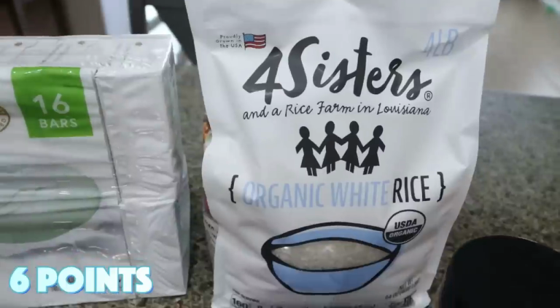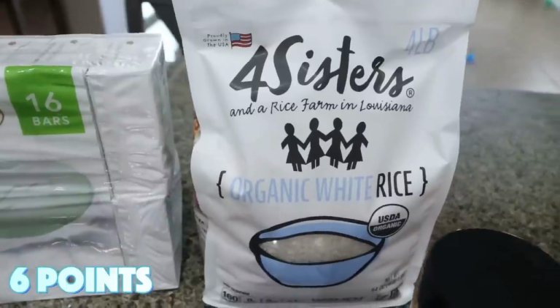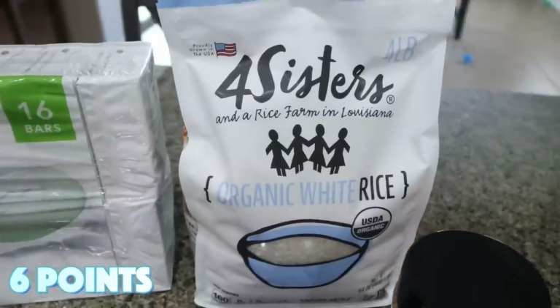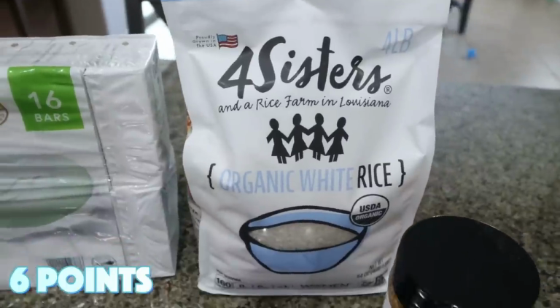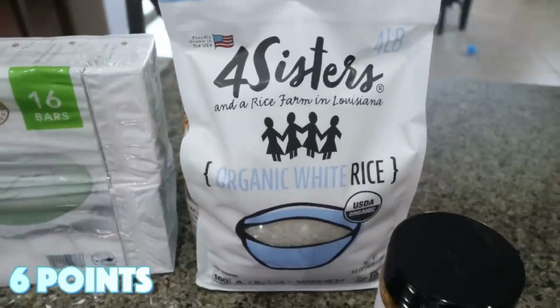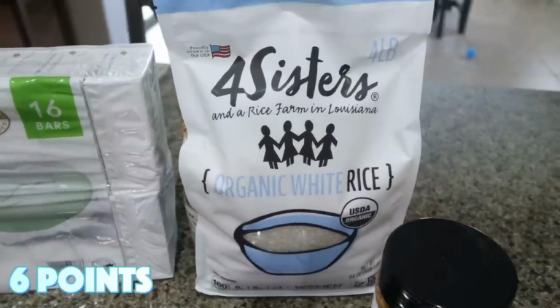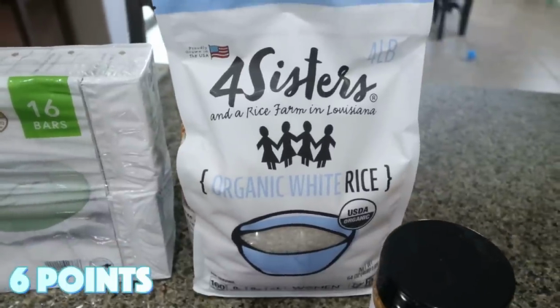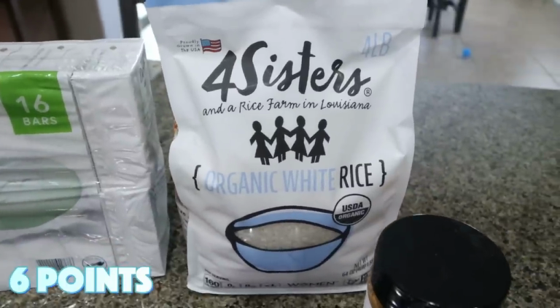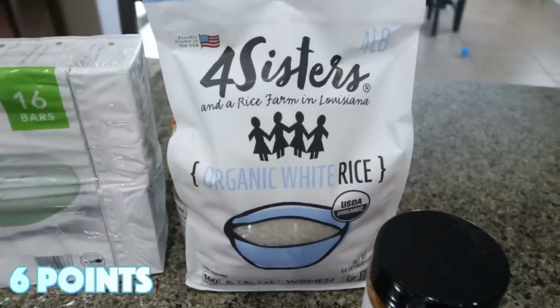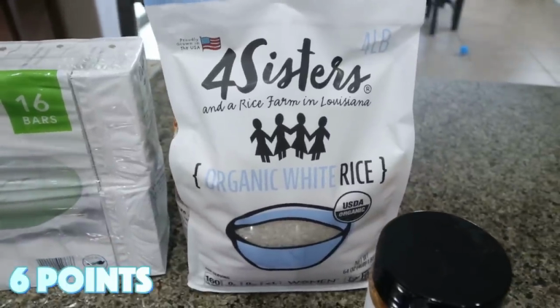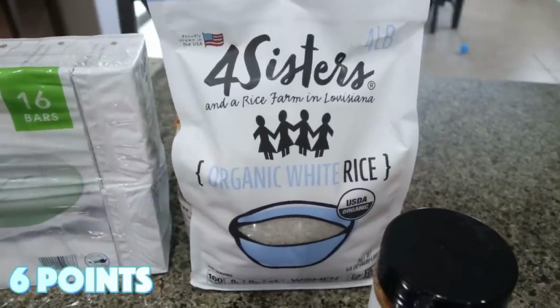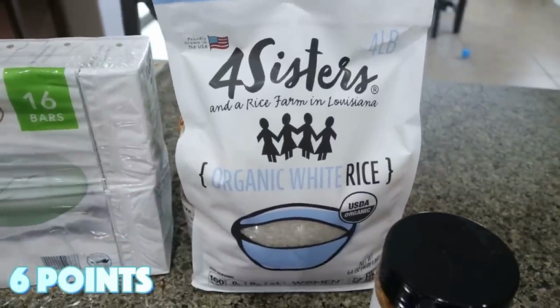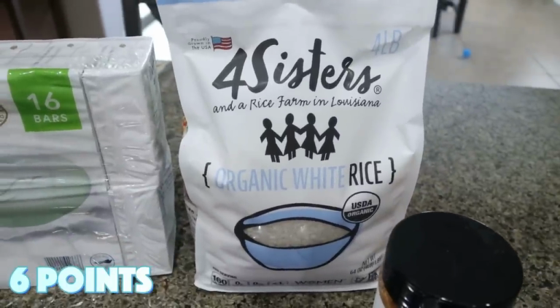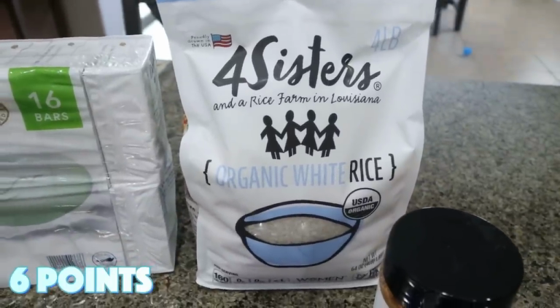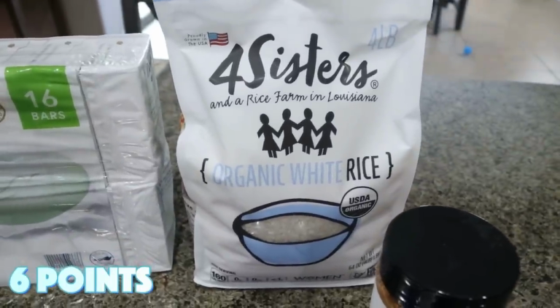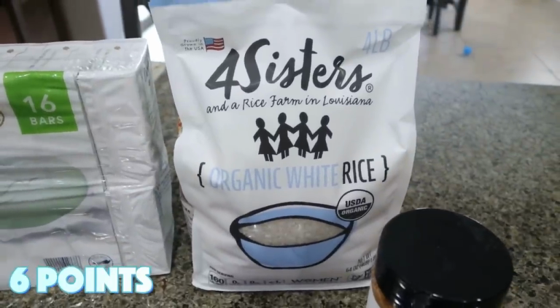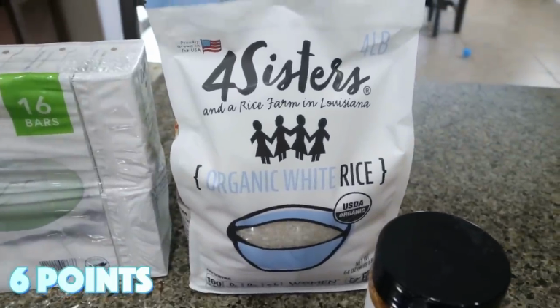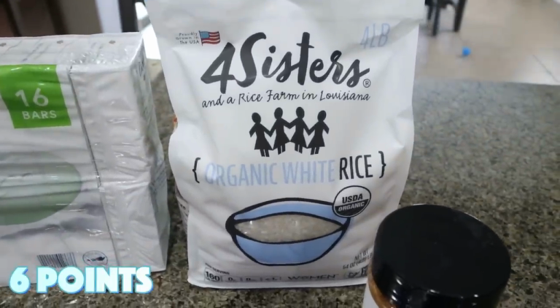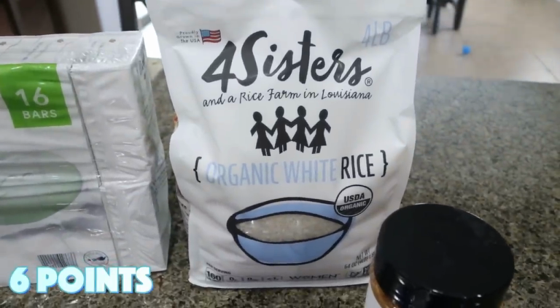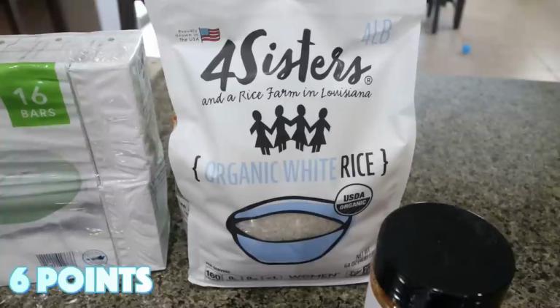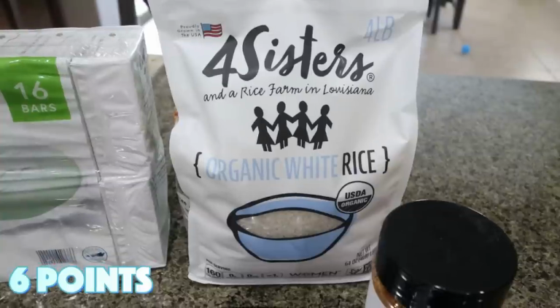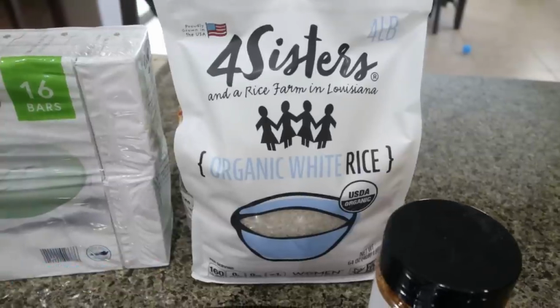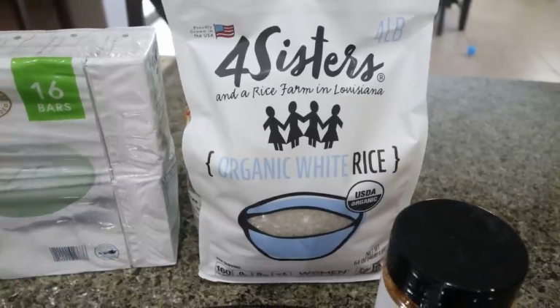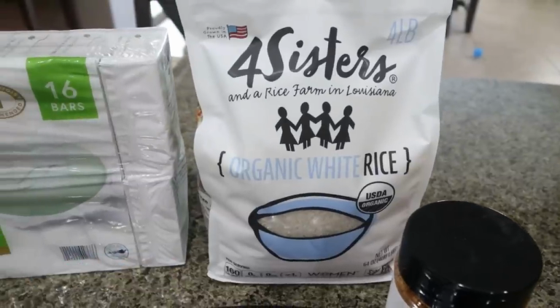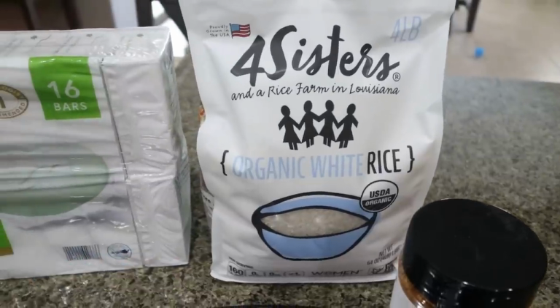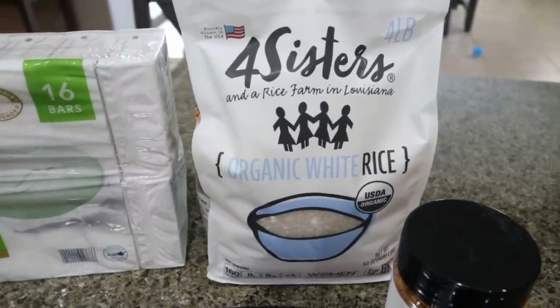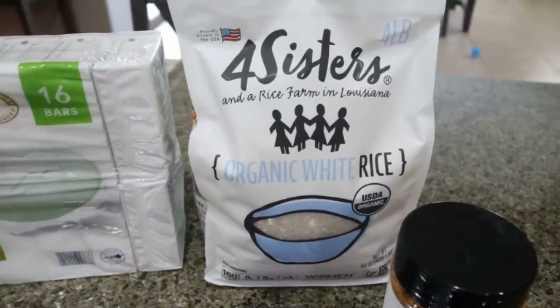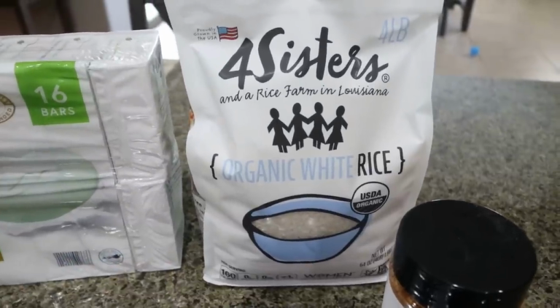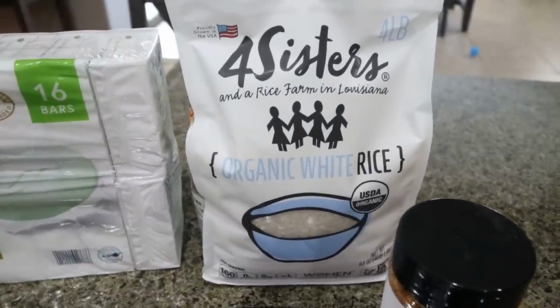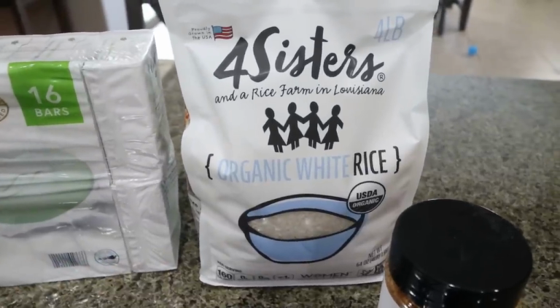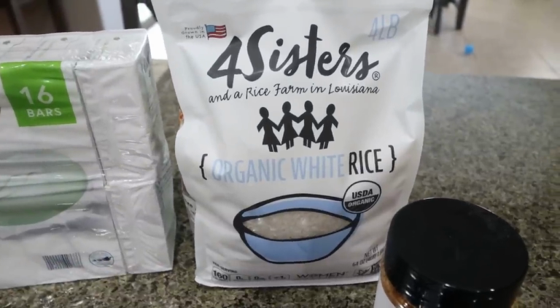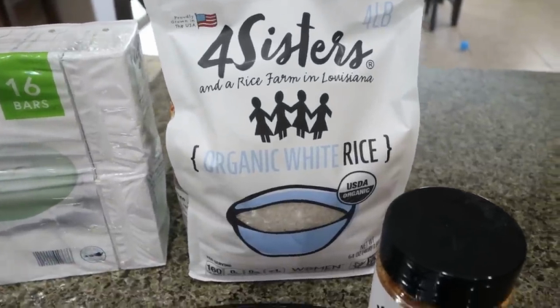Tori's soap that he really likes is Dove, and they actually have the cucumber and green tea one, so I picked that up. Four Sisters Organic White Rice was a killer deal — it was $5 for the bag. You can't beat that for organic rice.